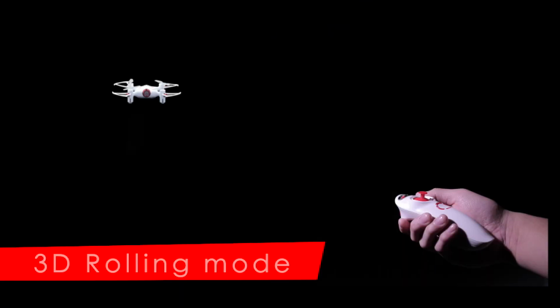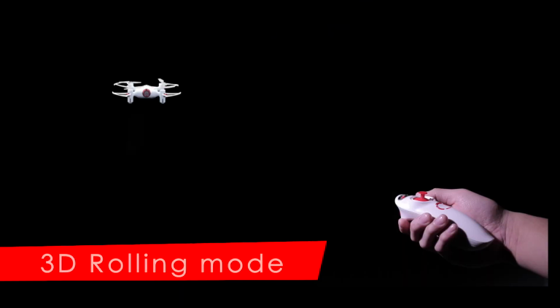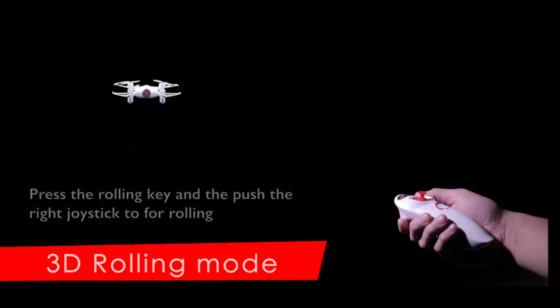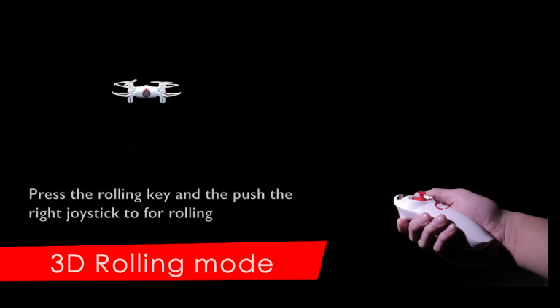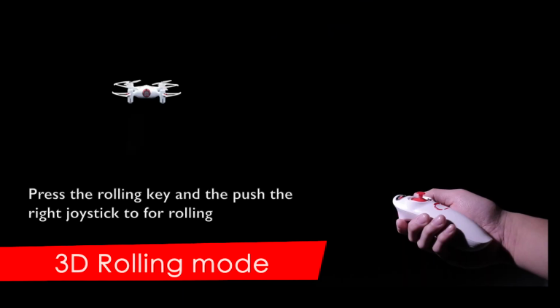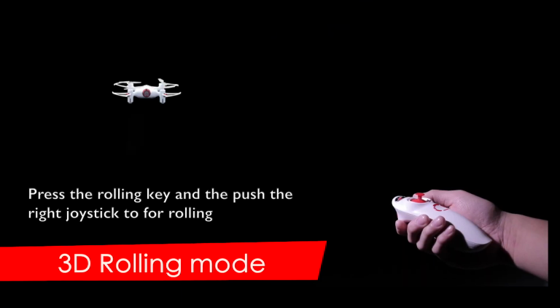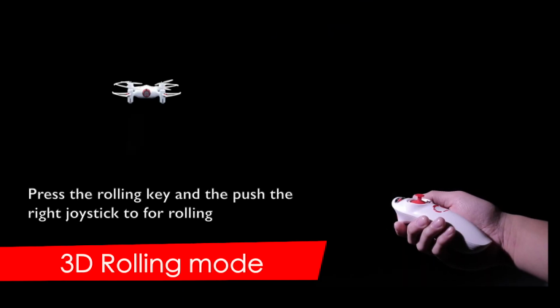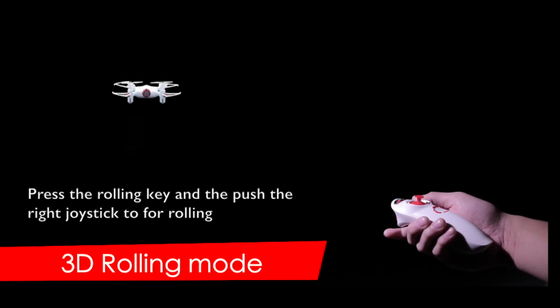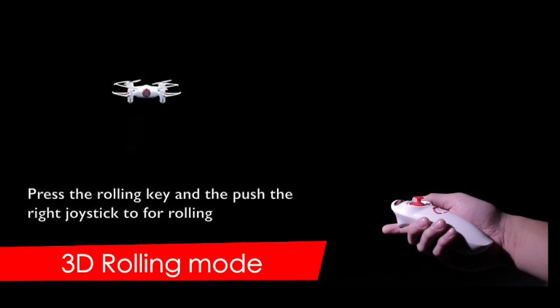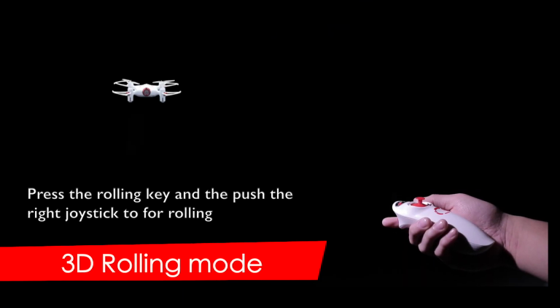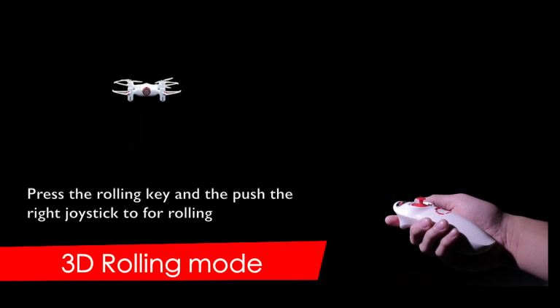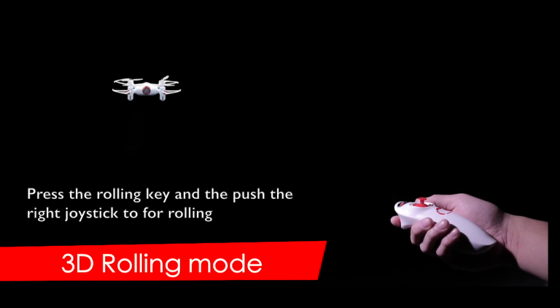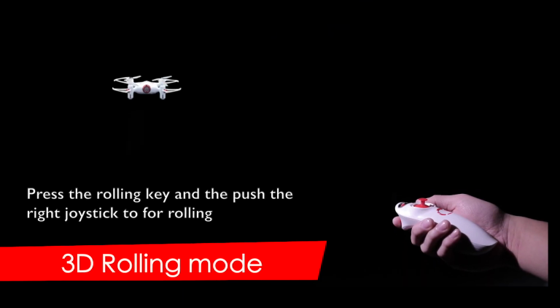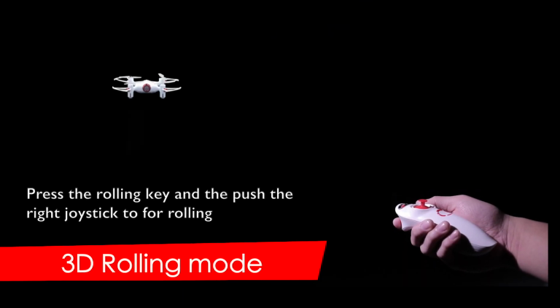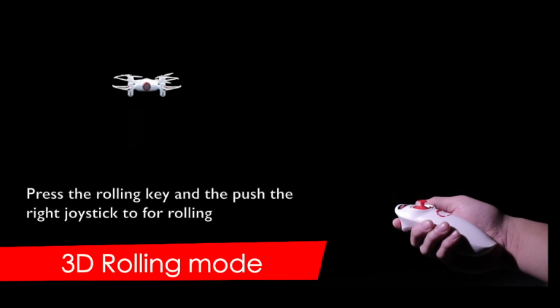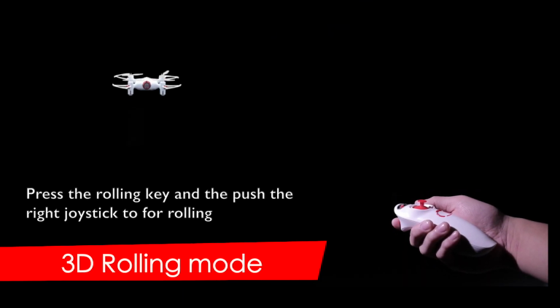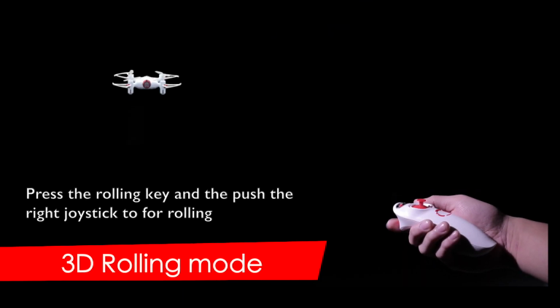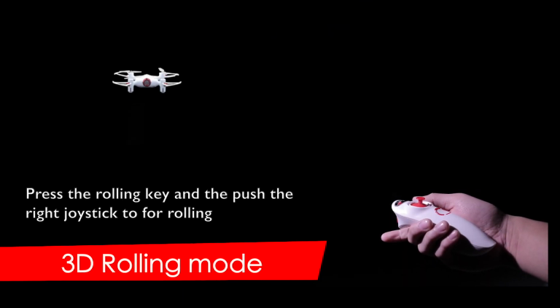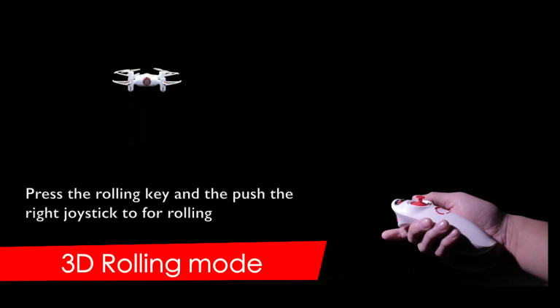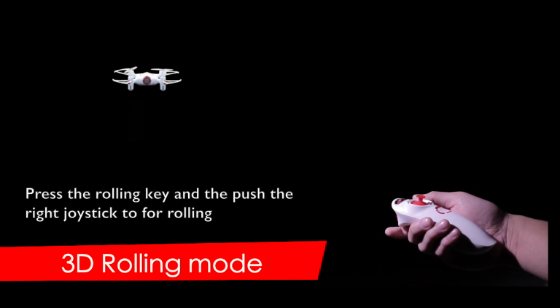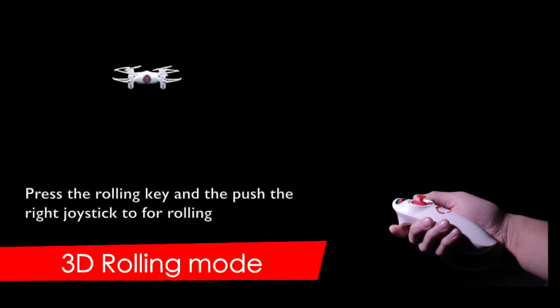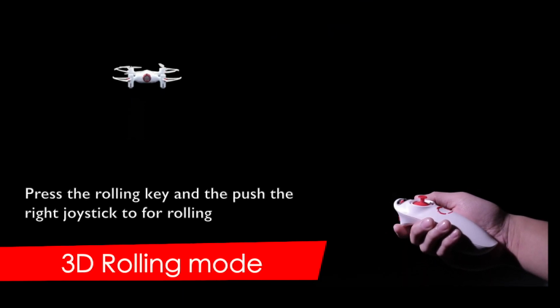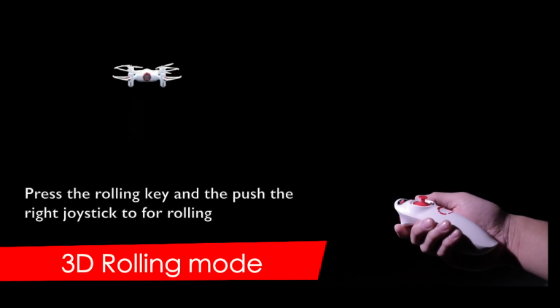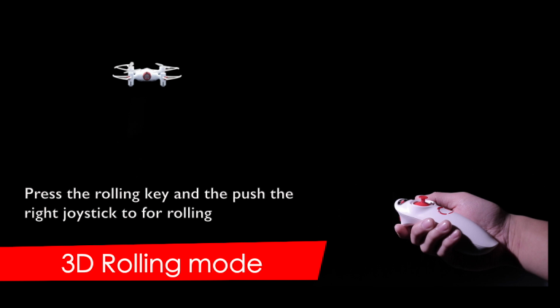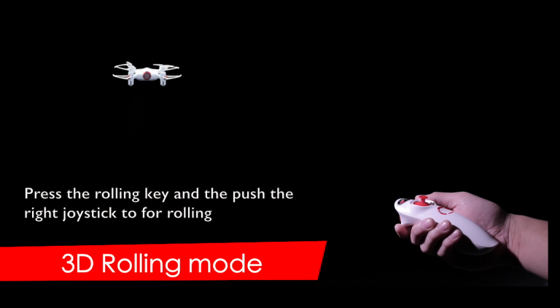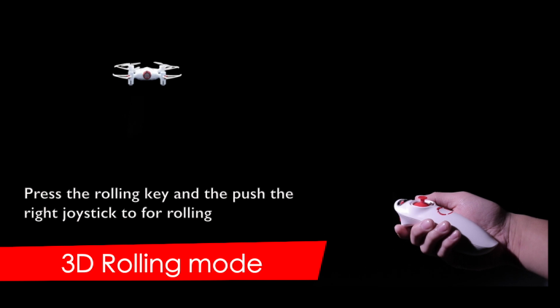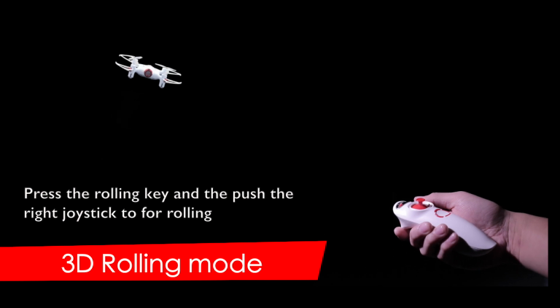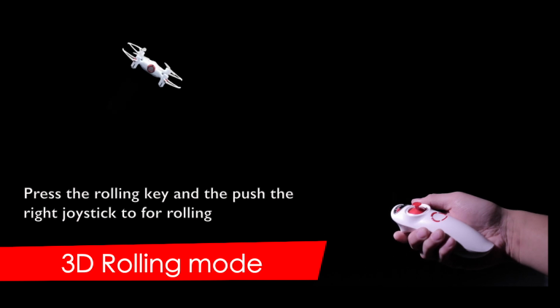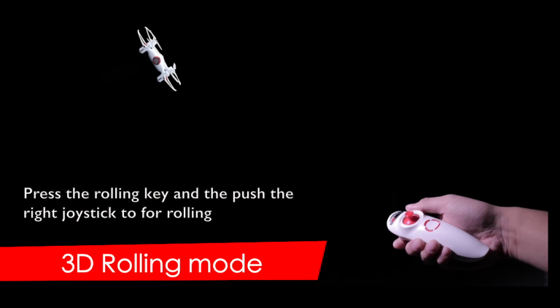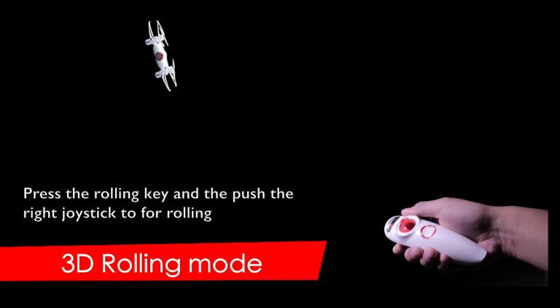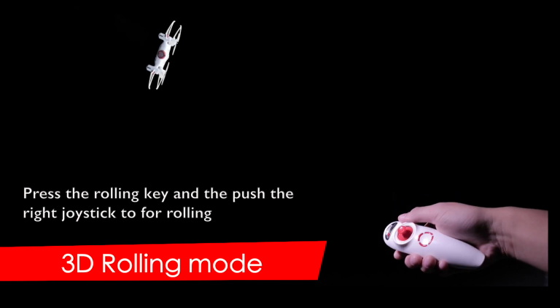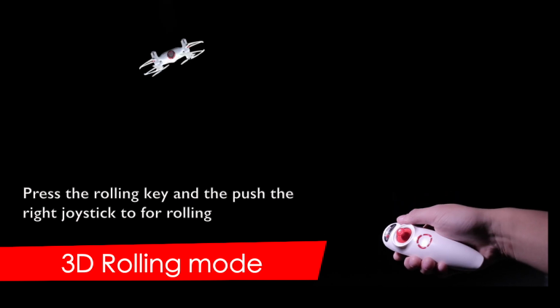3D rolling mode. Short press the gravity sensor button and tilt the controller within 5 seconds.